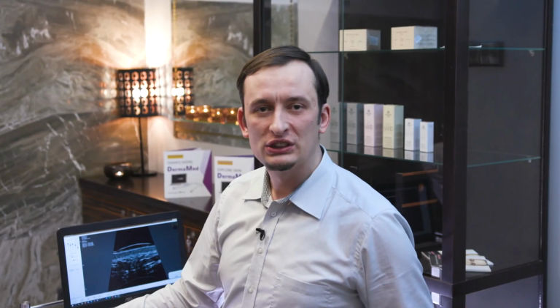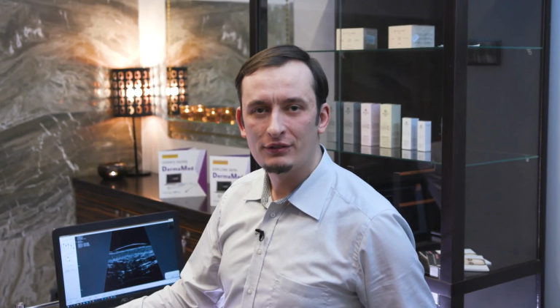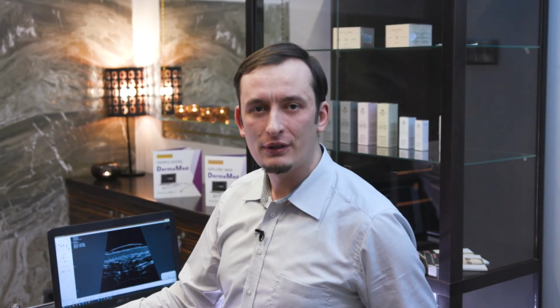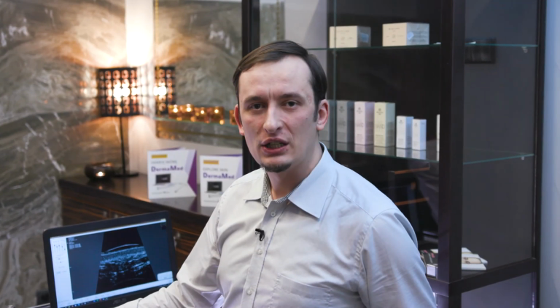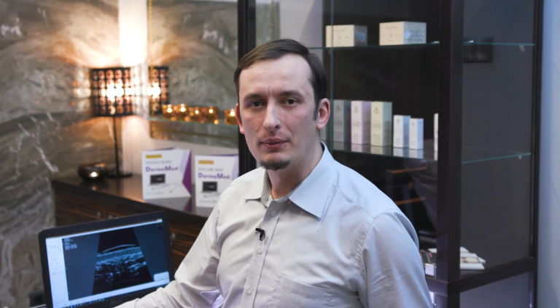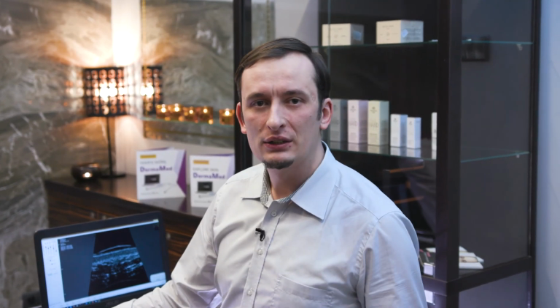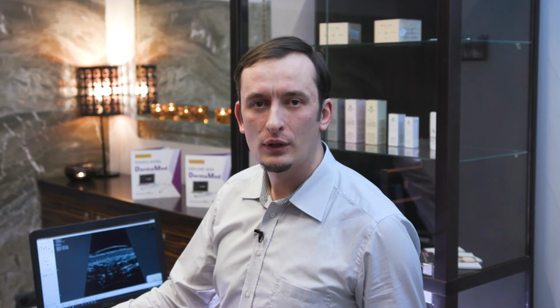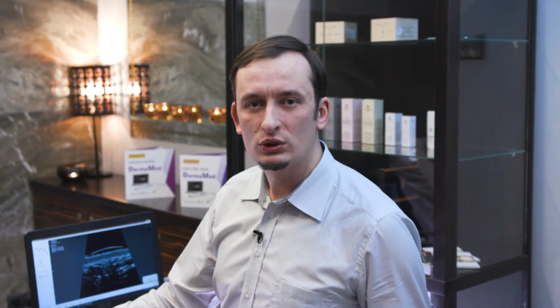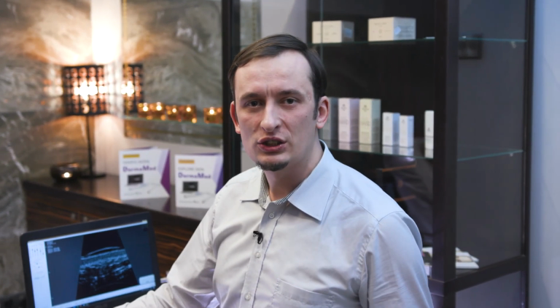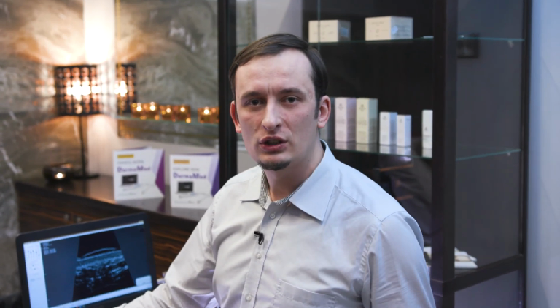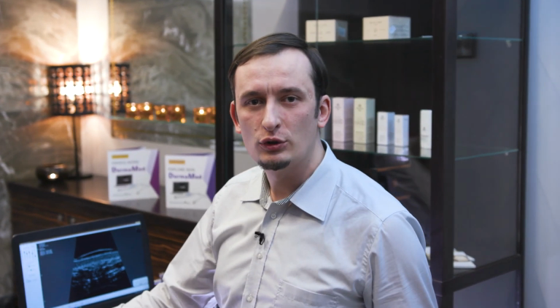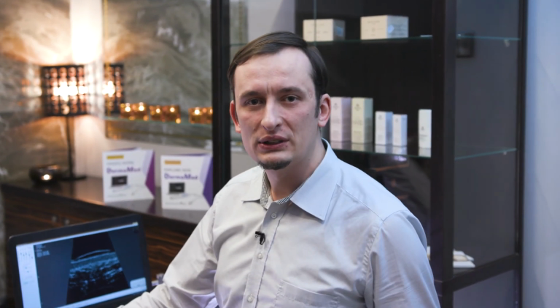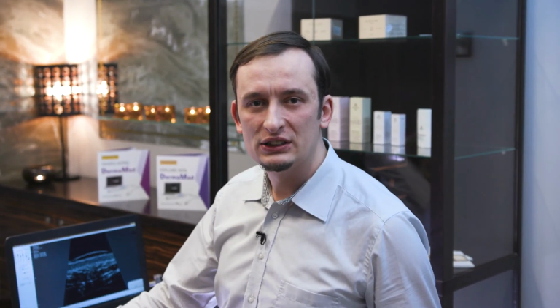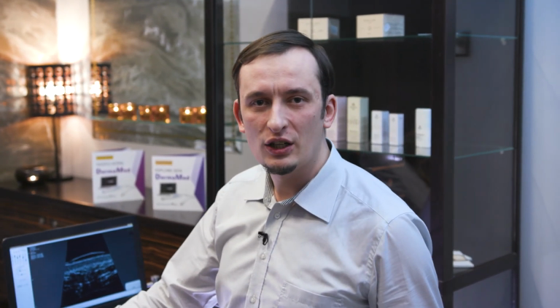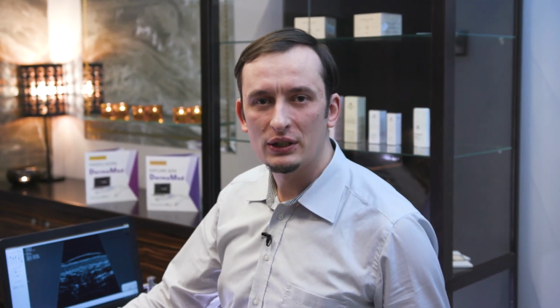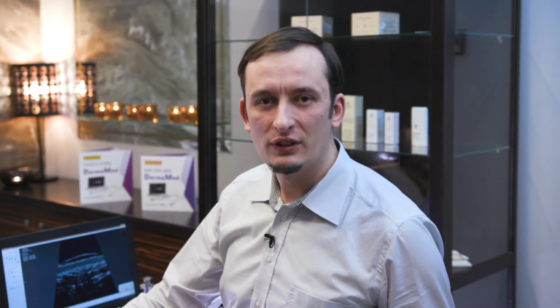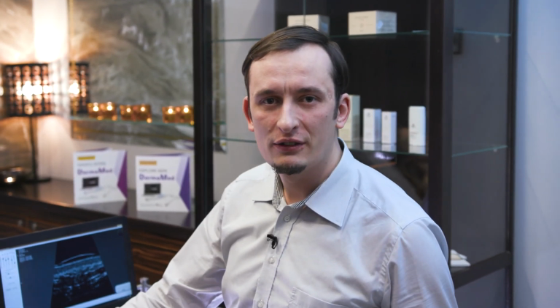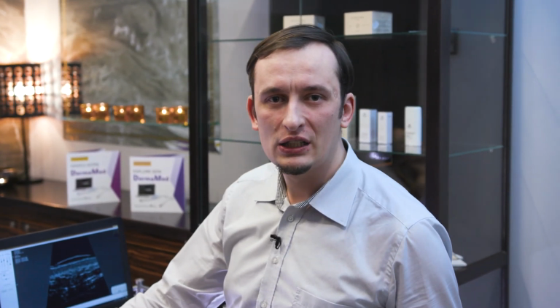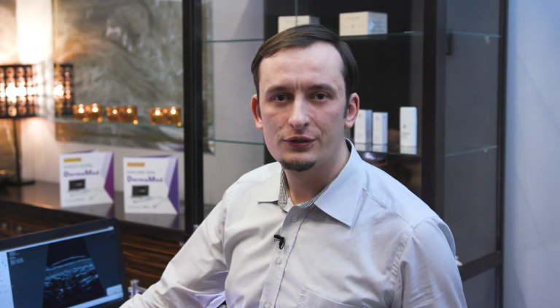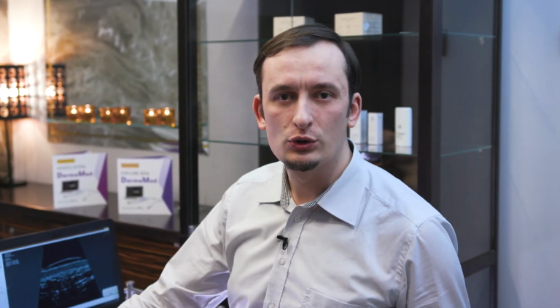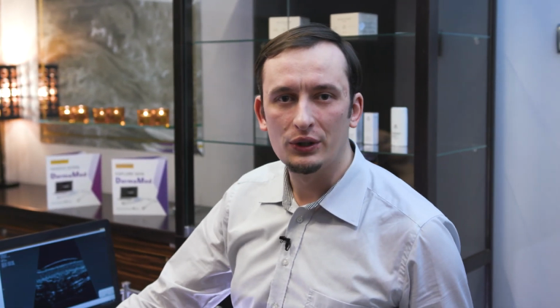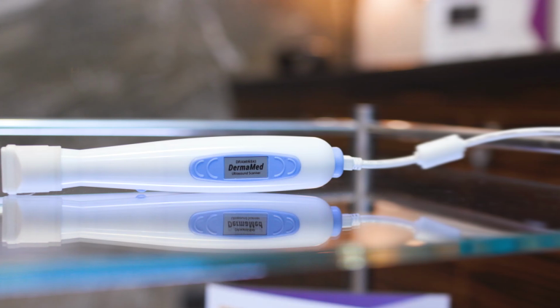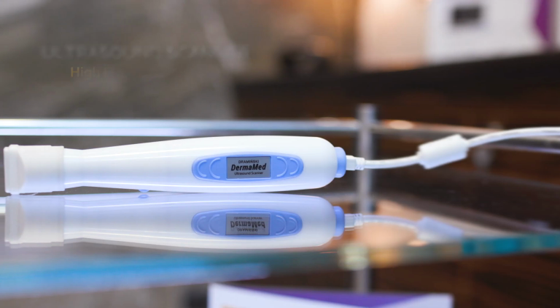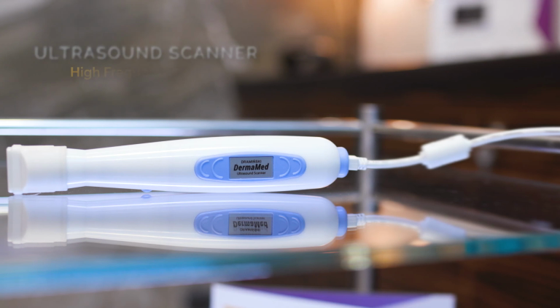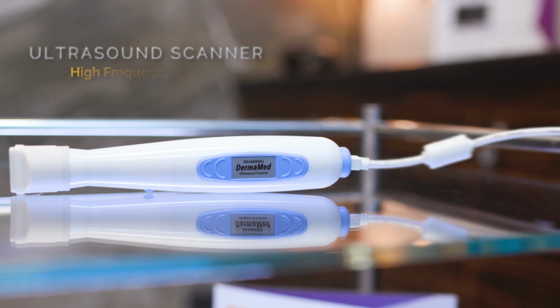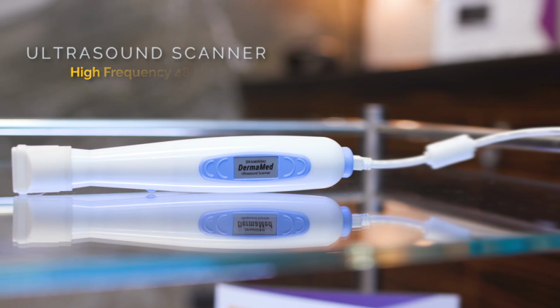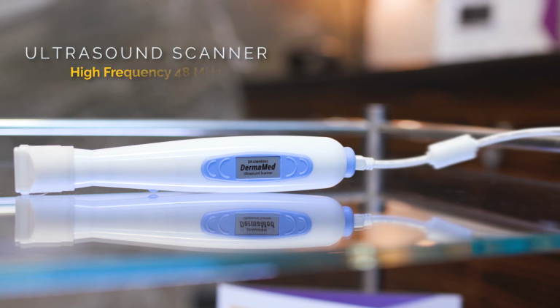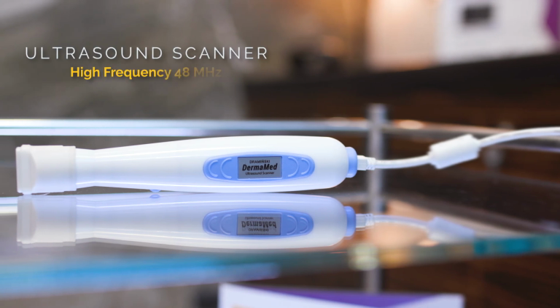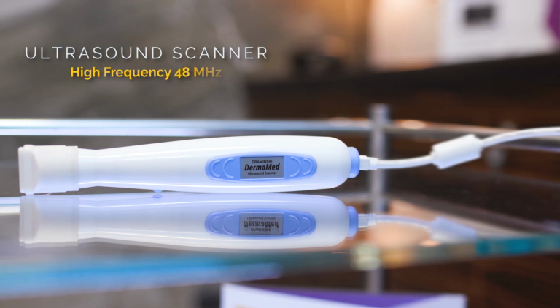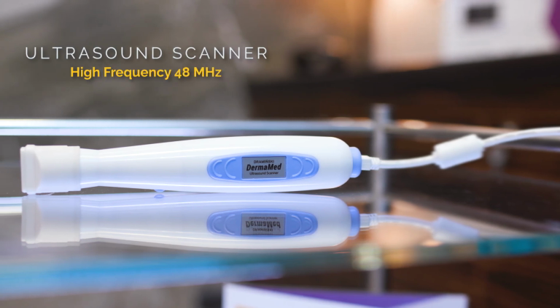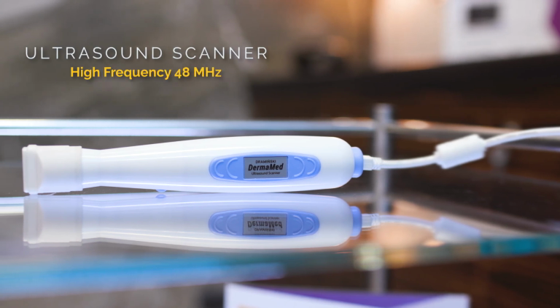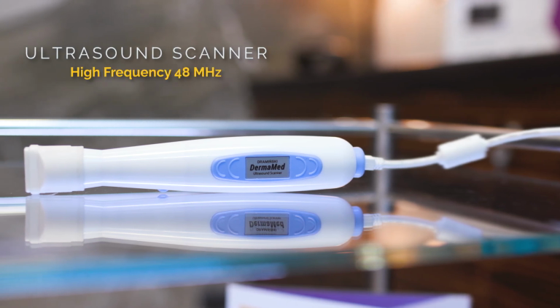I would like to introduce you to DERMAMET, a high-frequency ultrasound for precise imaging of skin layers.